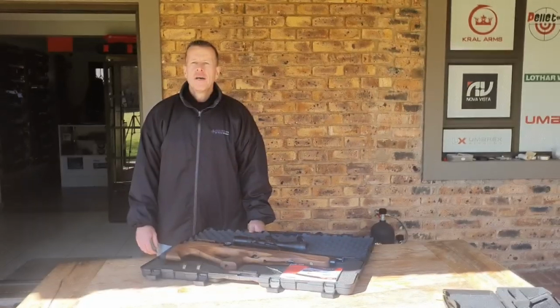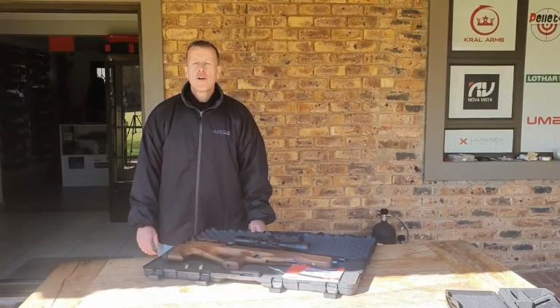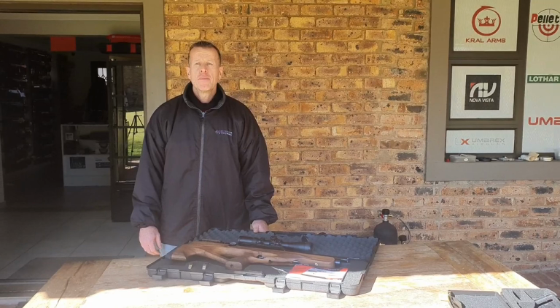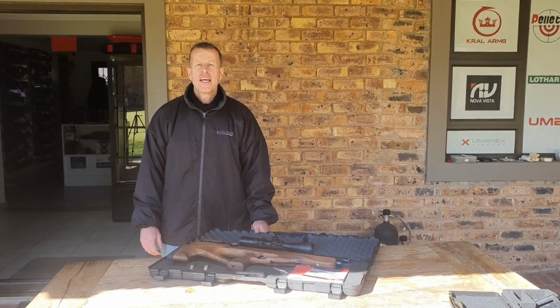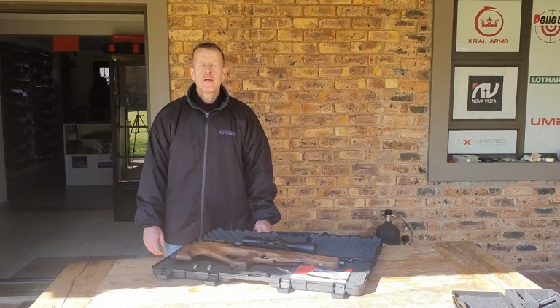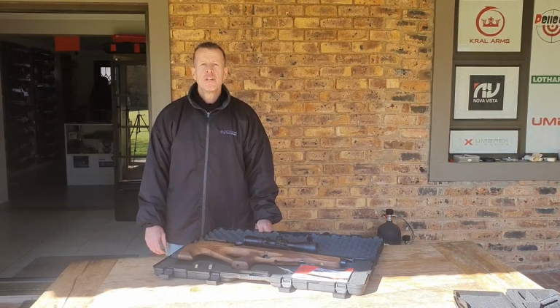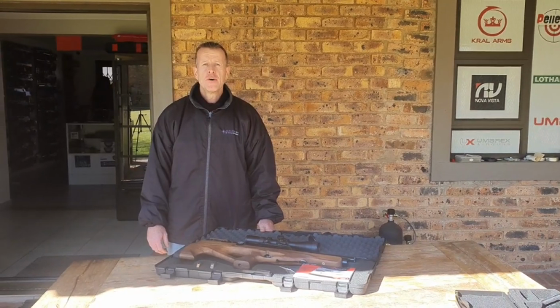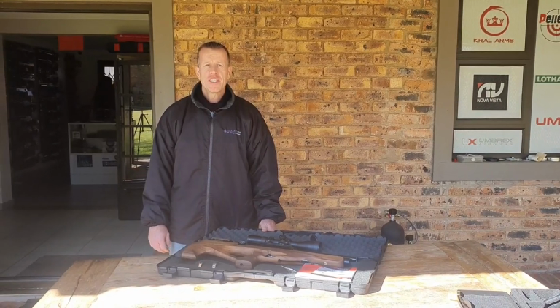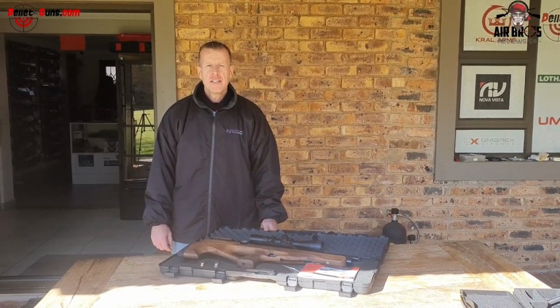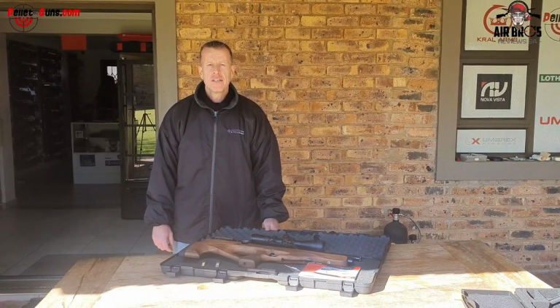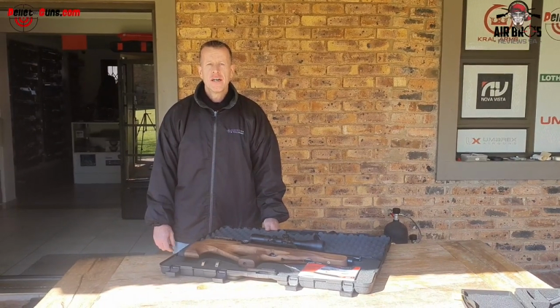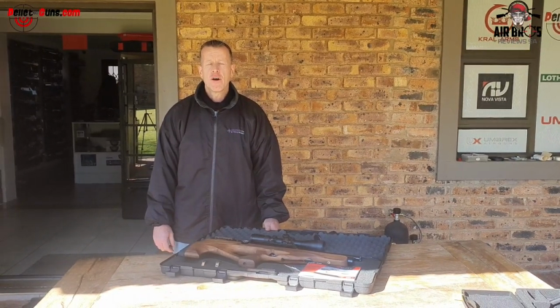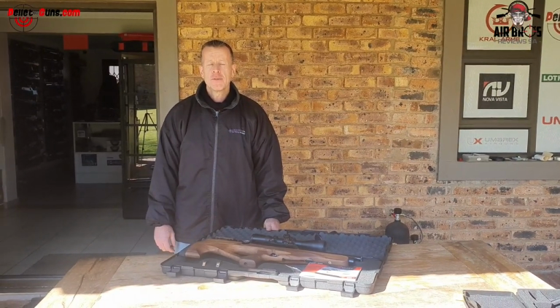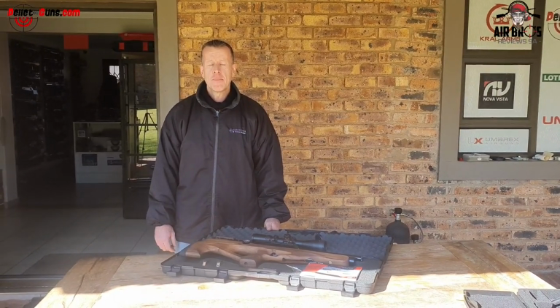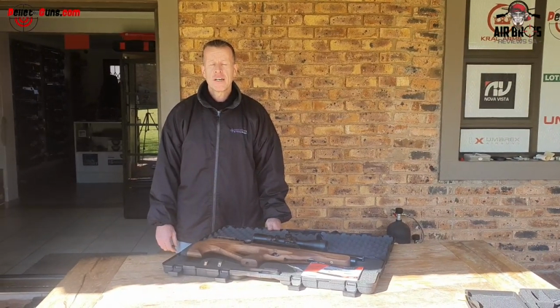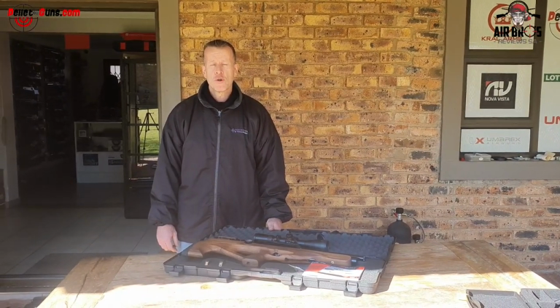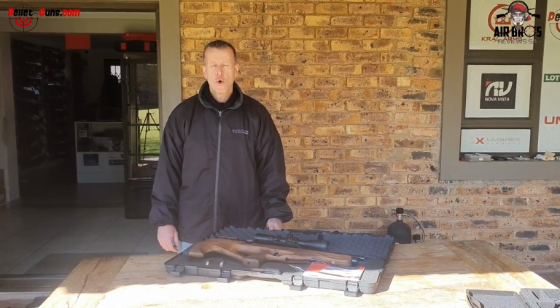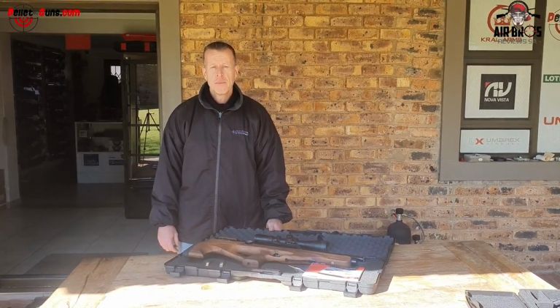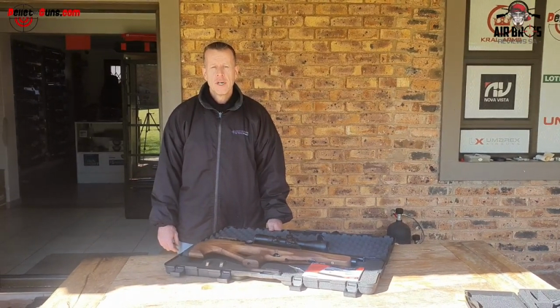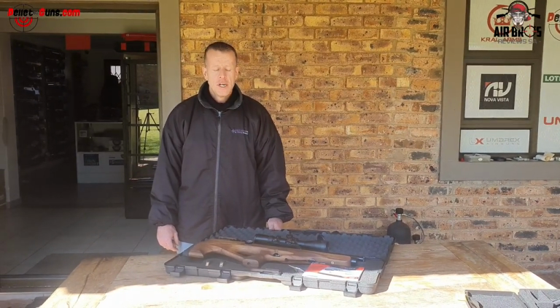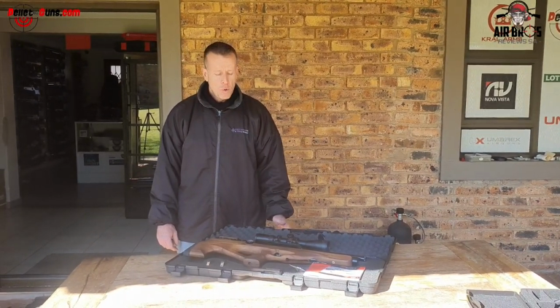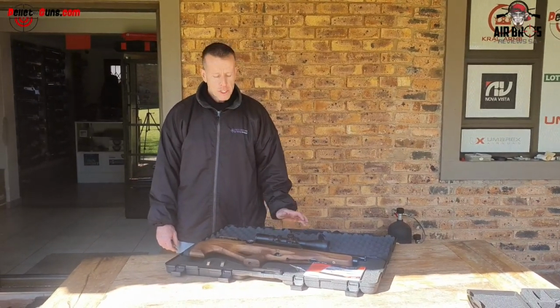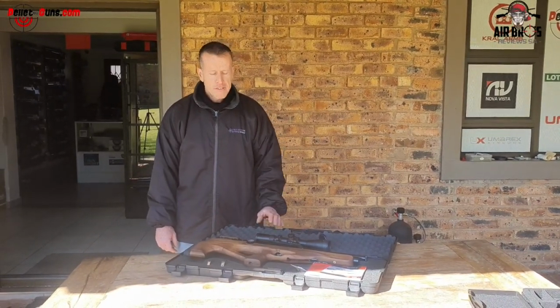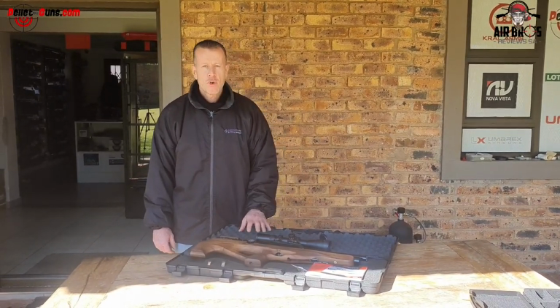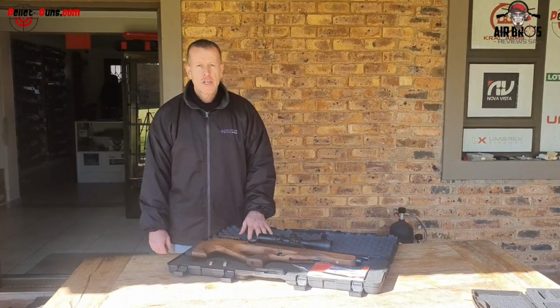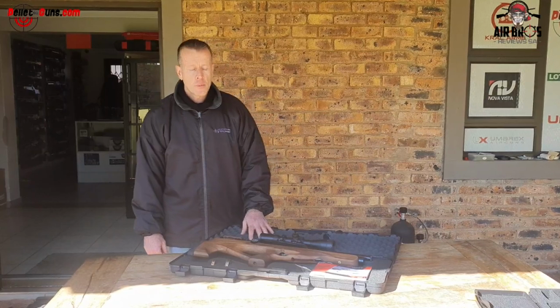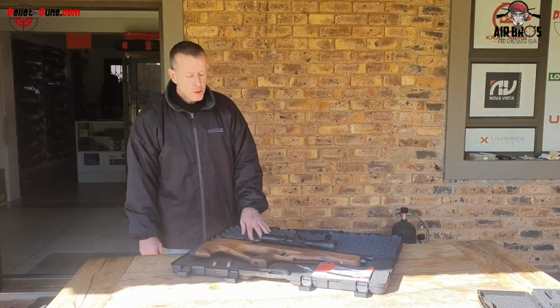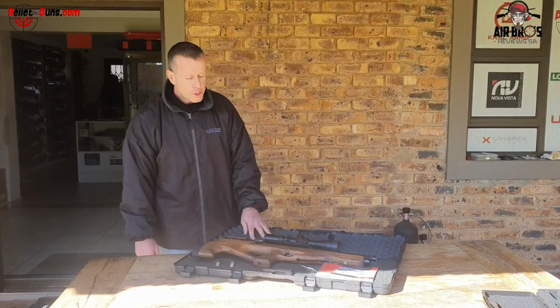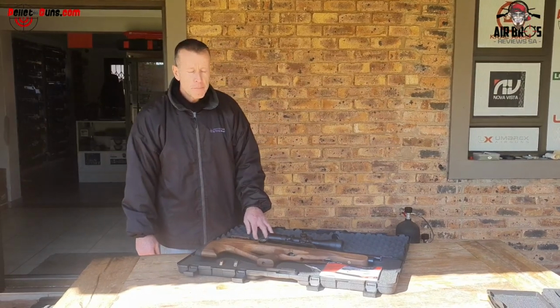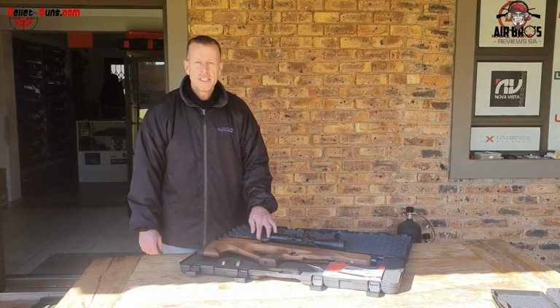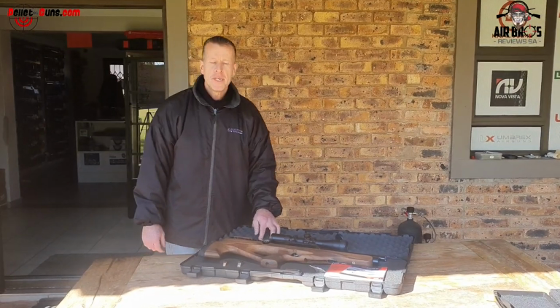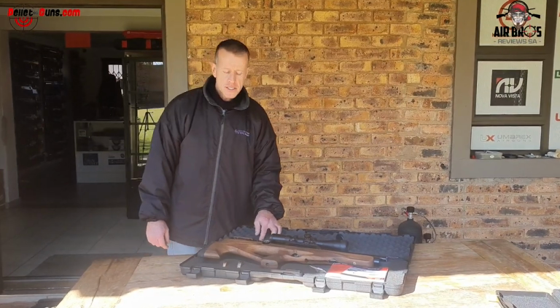Welcome to Airbrows Review SI. Today we are here at Pelicans.com. We have new equipment for the Koozie PCPs.